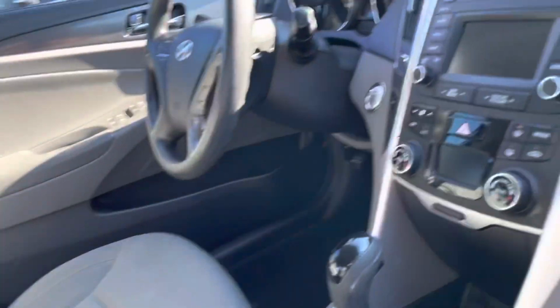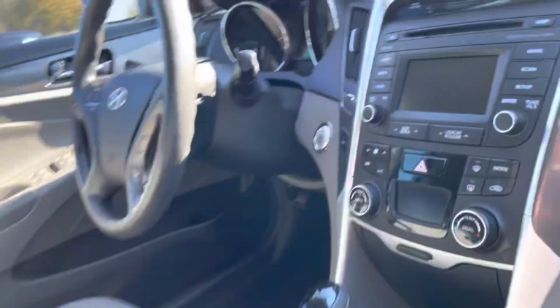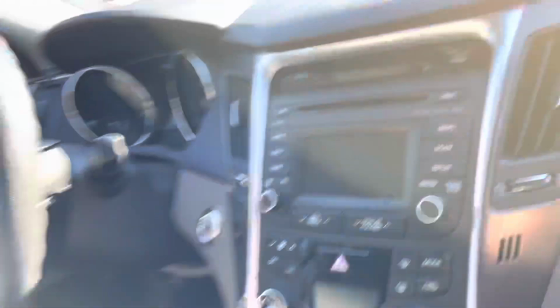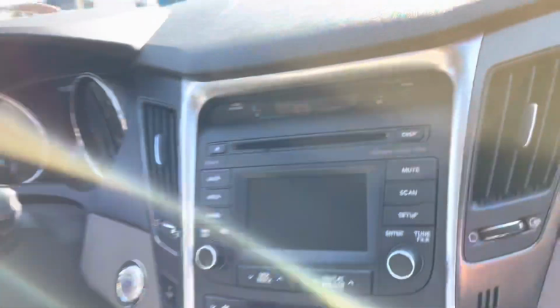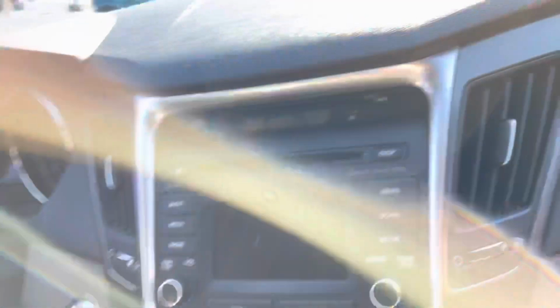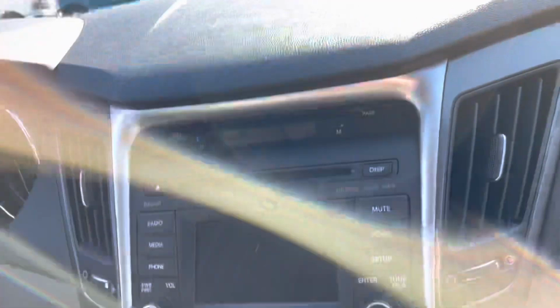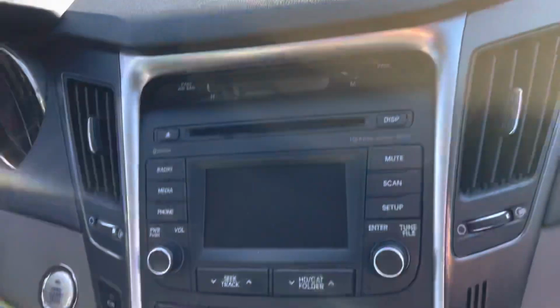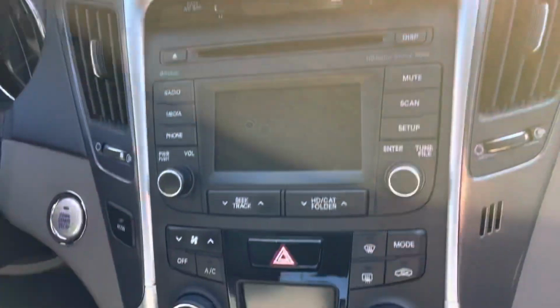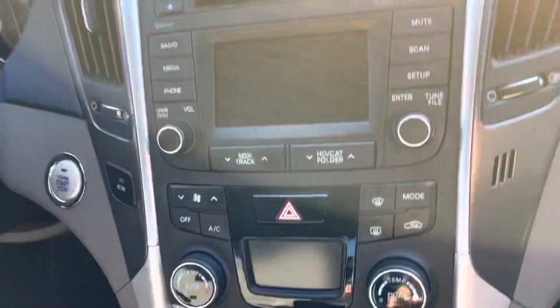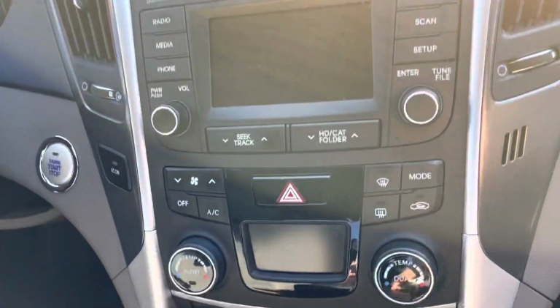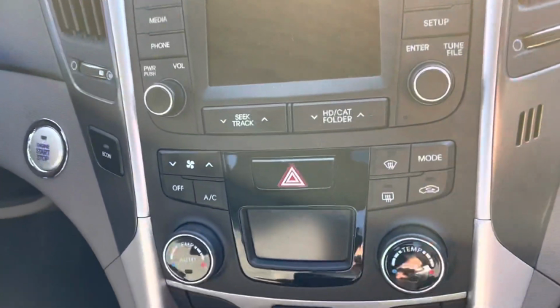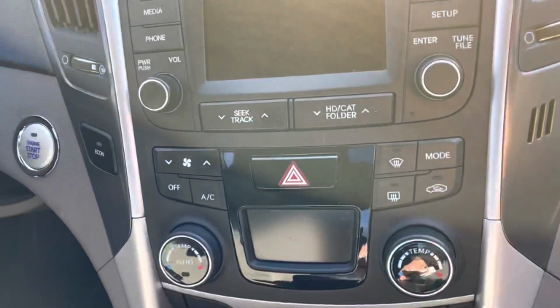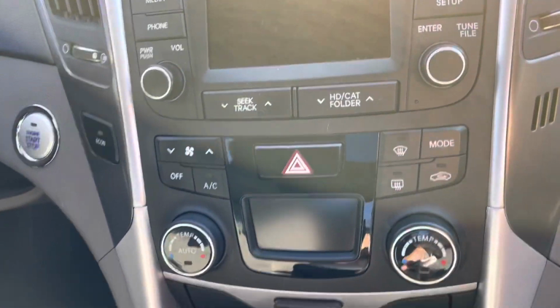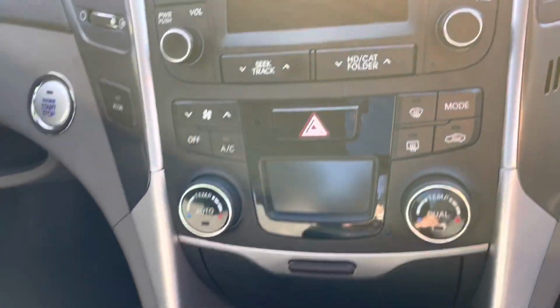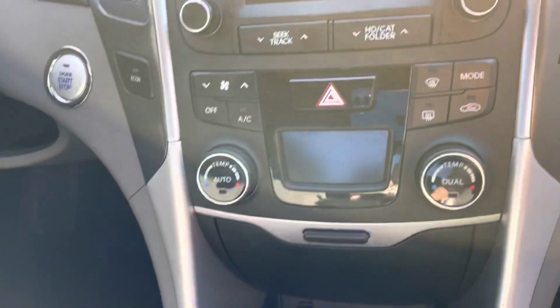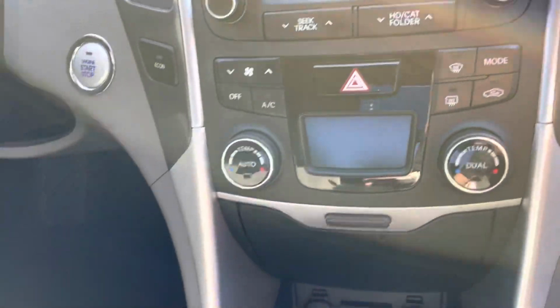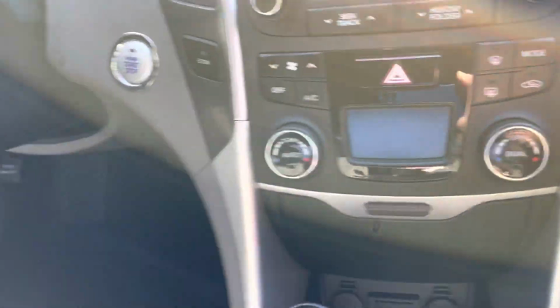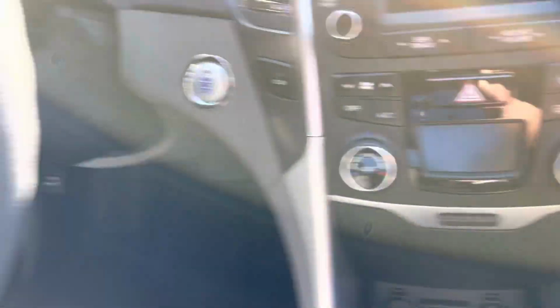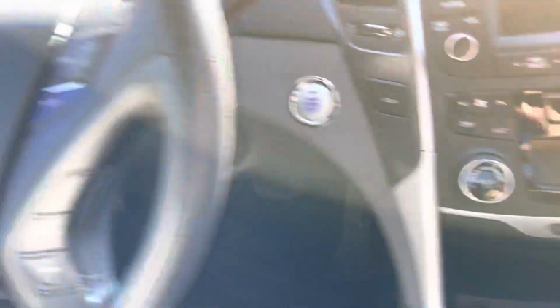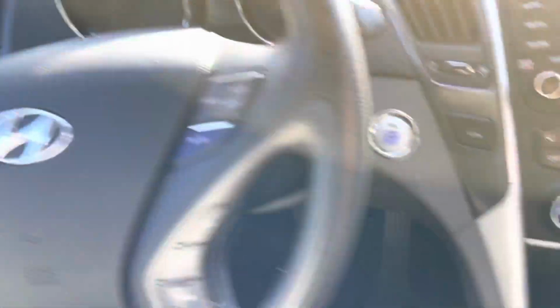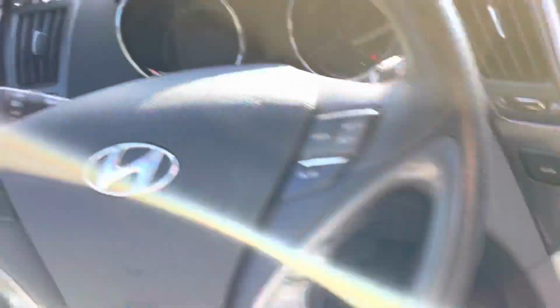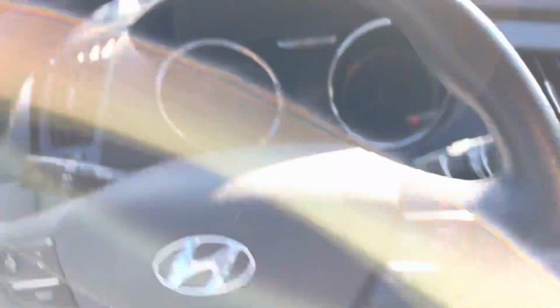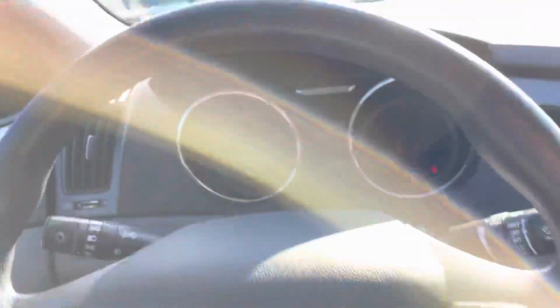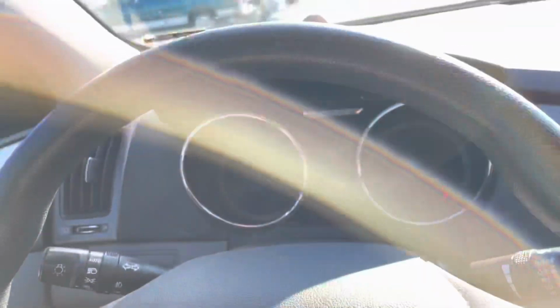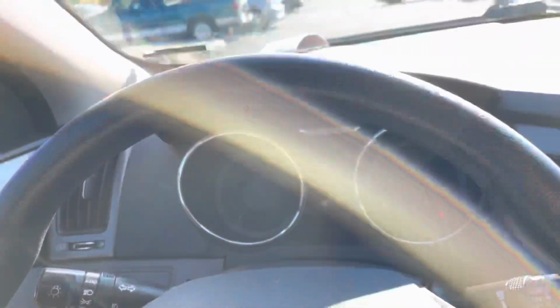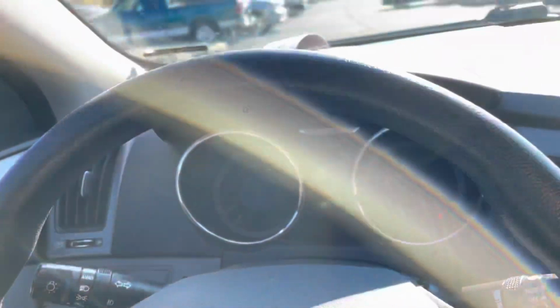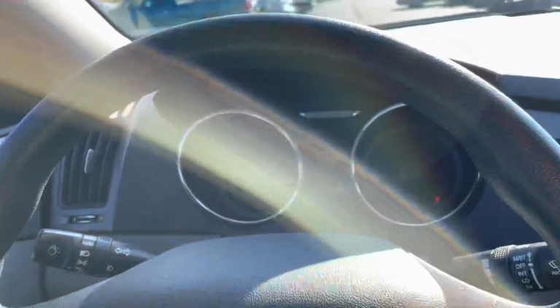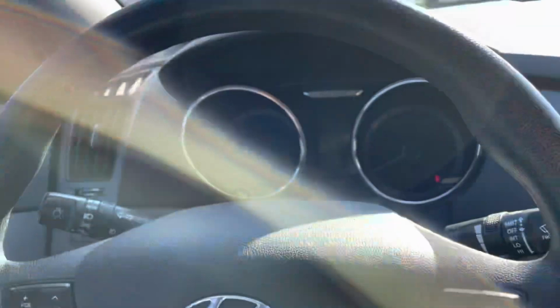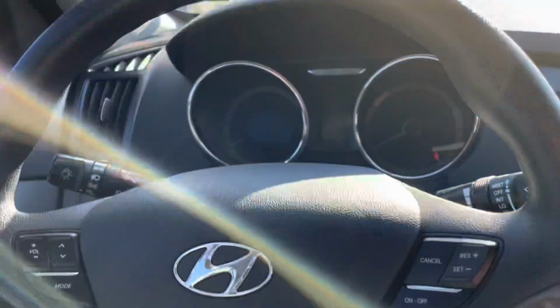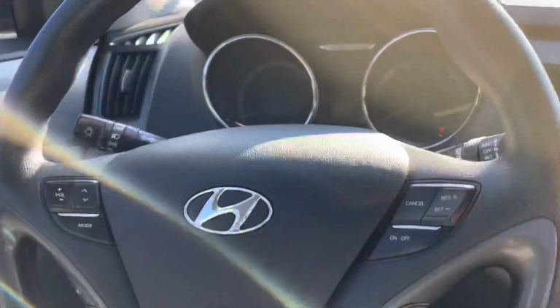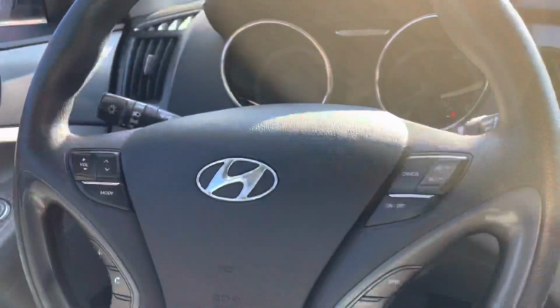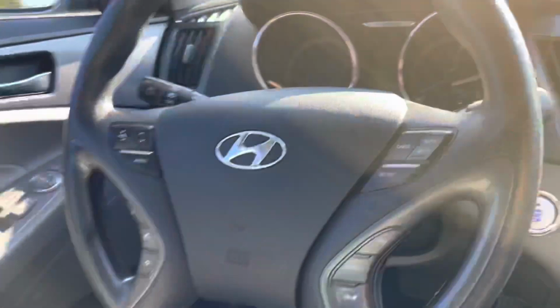Of course you've got your entertainment stack here, climate controls, and it is push-button start.